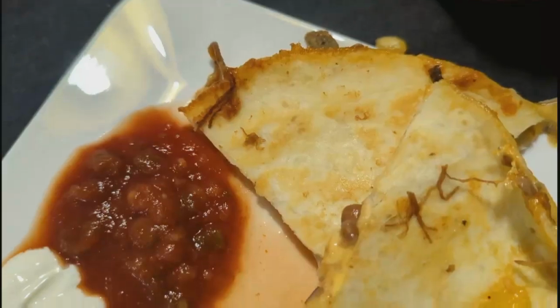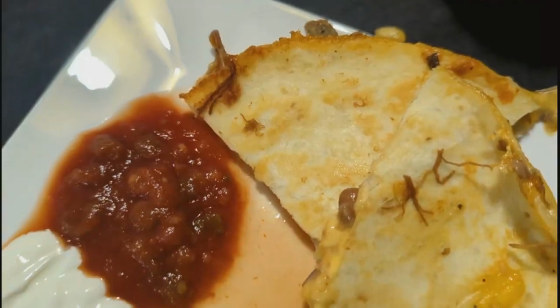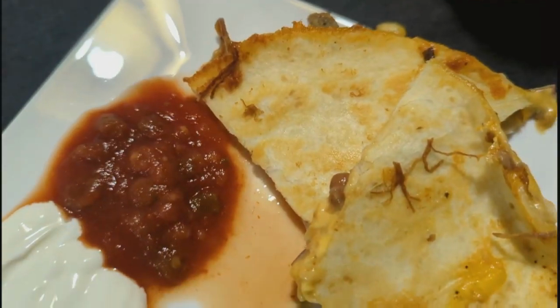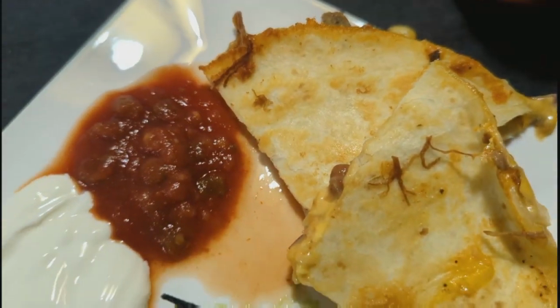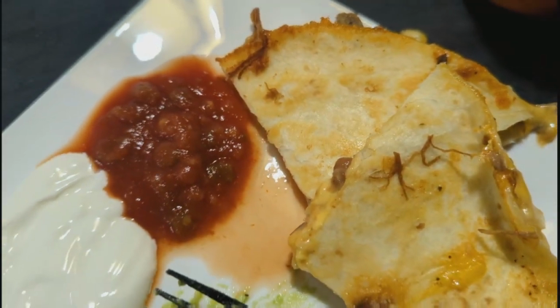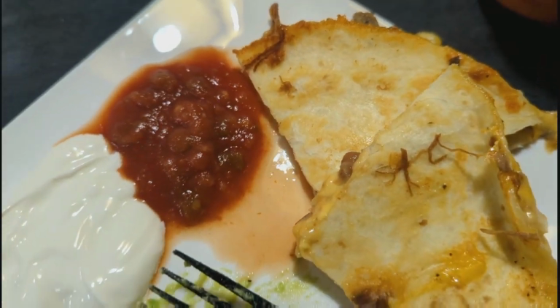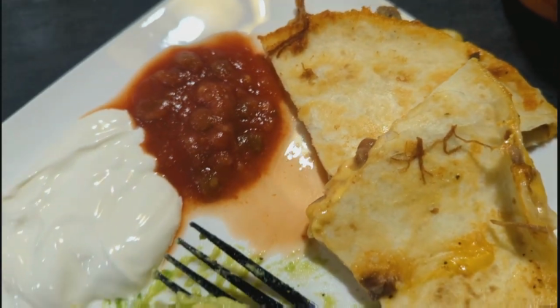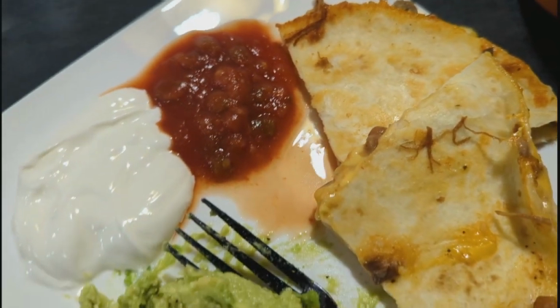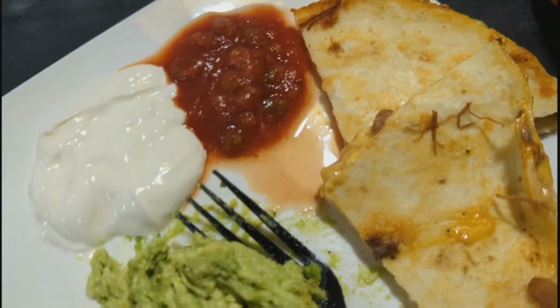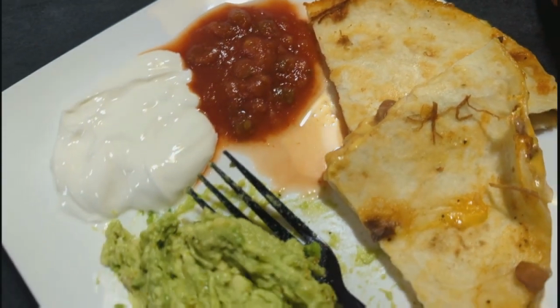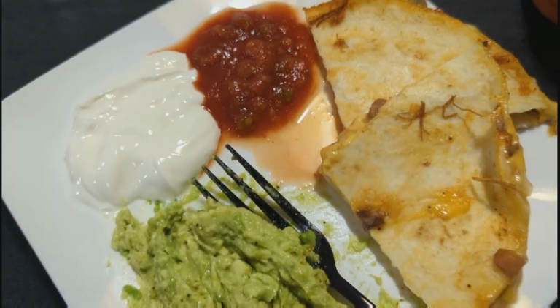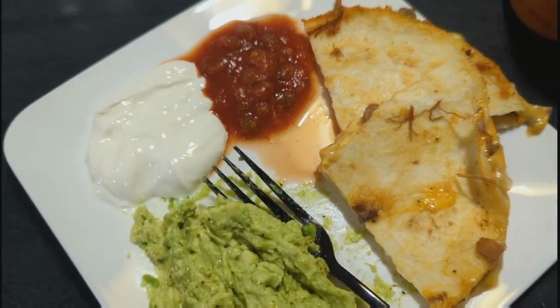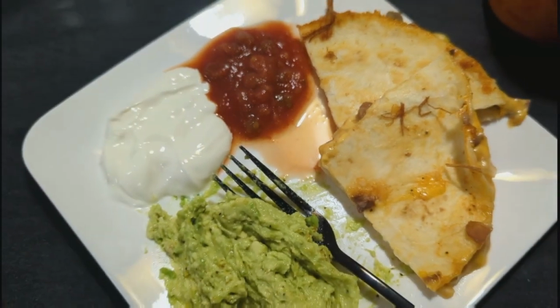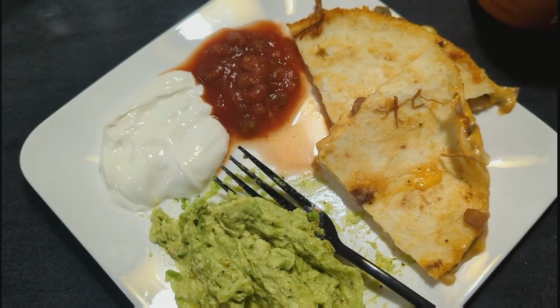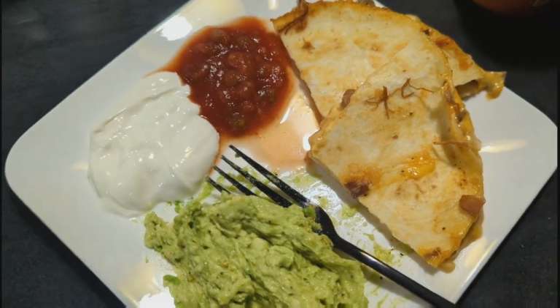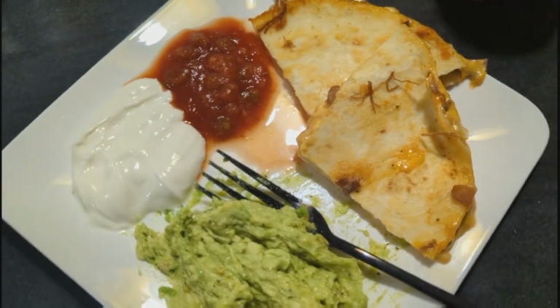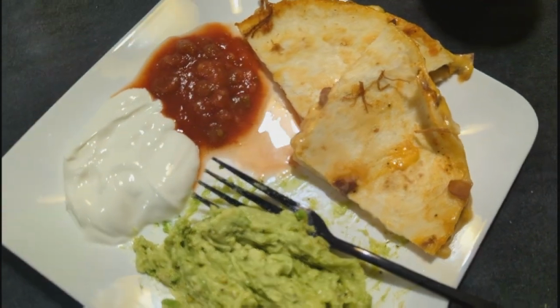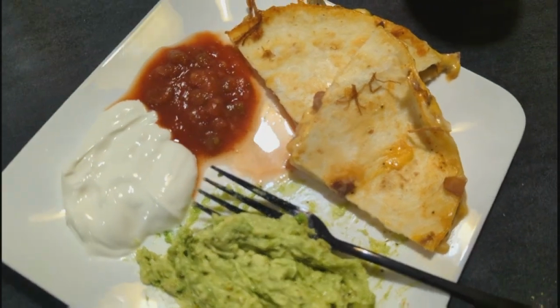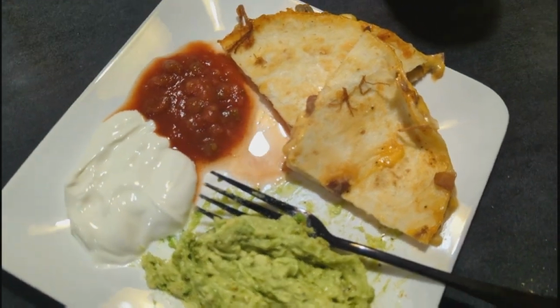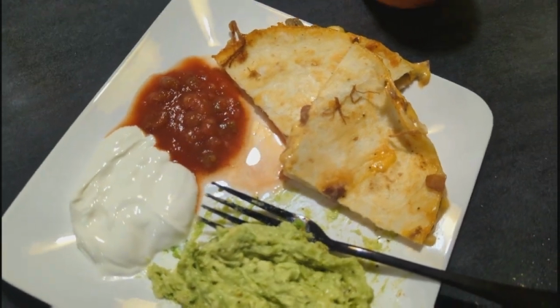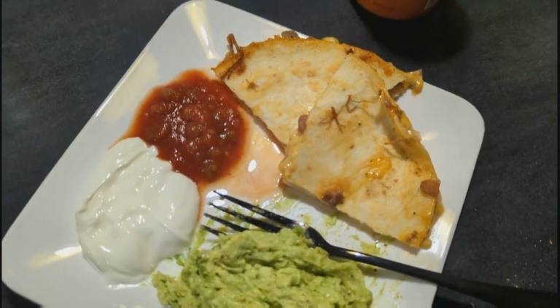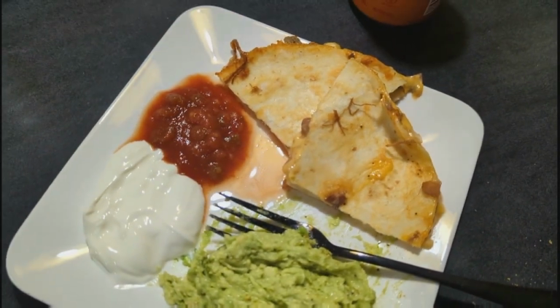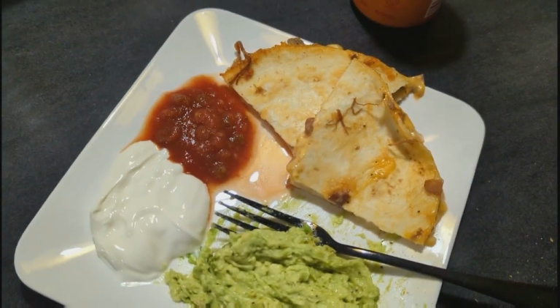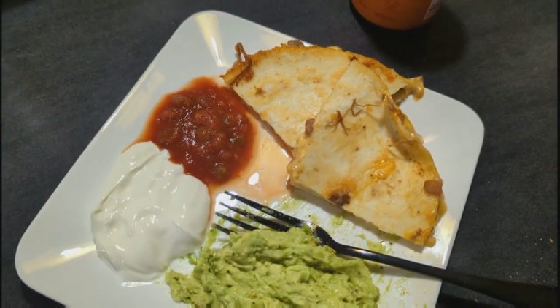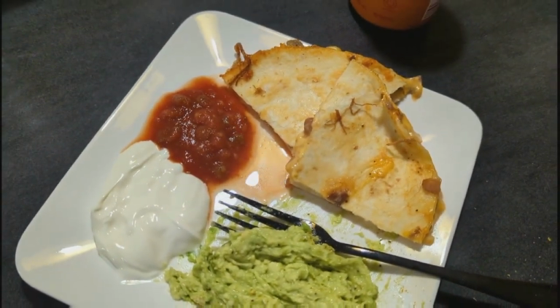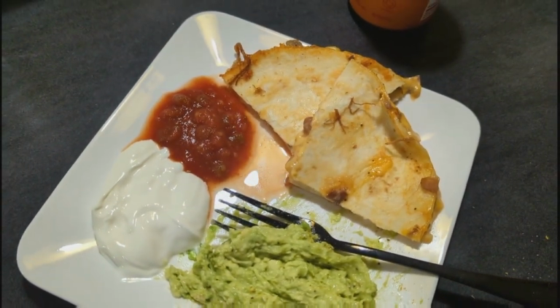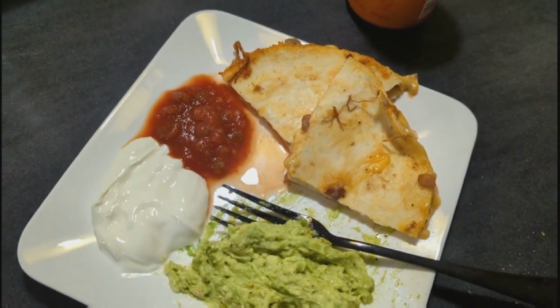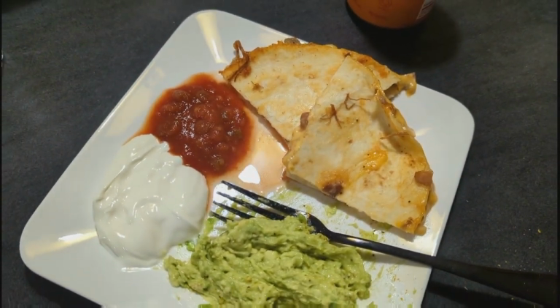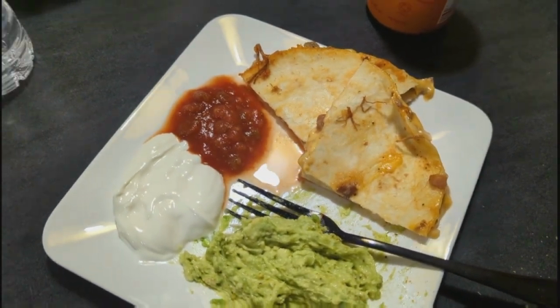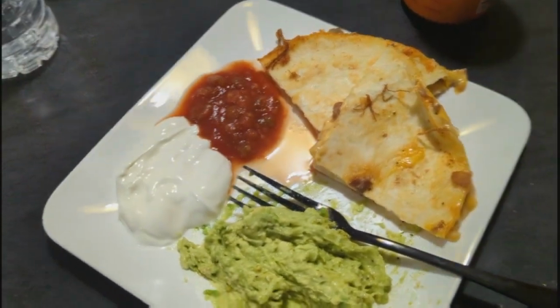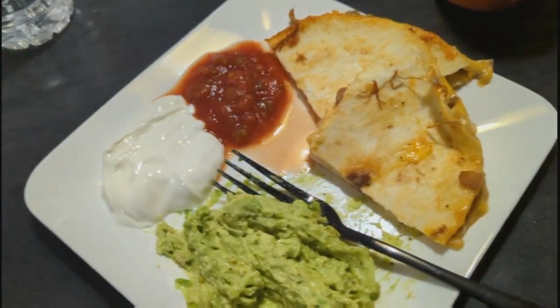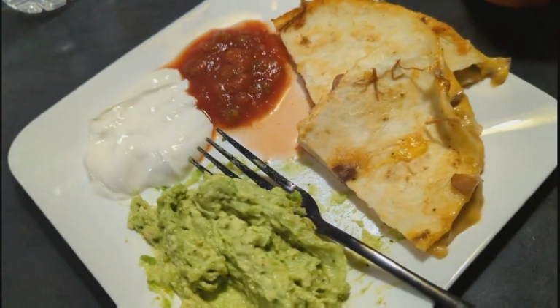This turned out really good. I just served it with some salsa and sour cream, and some mashed avocado with lime. Super simple, so delicious.